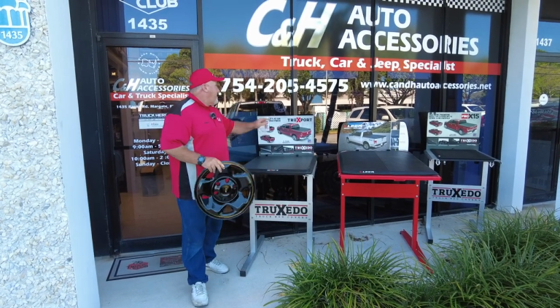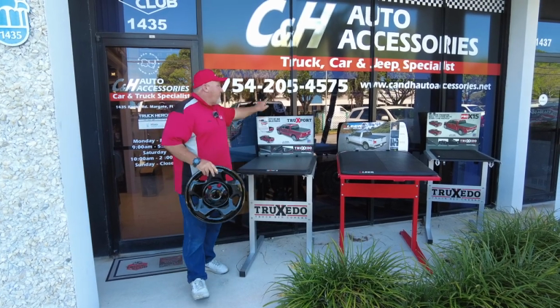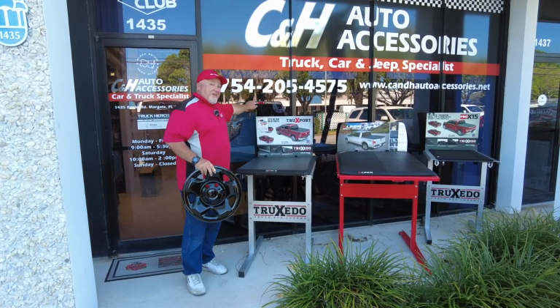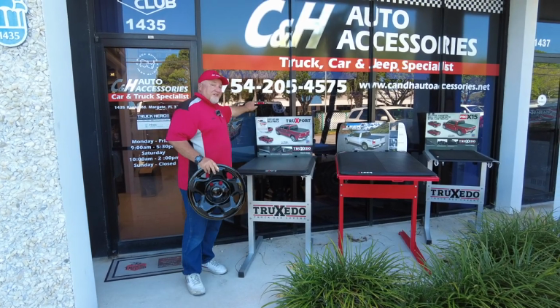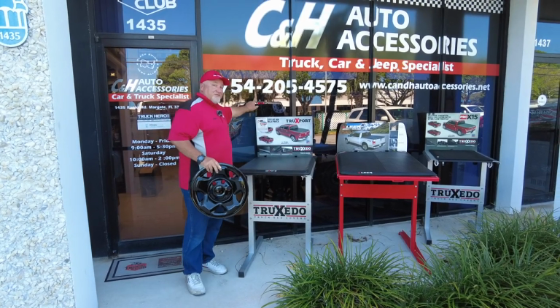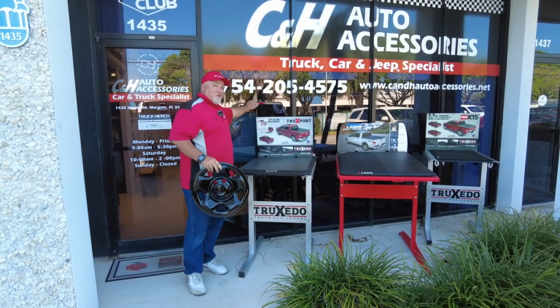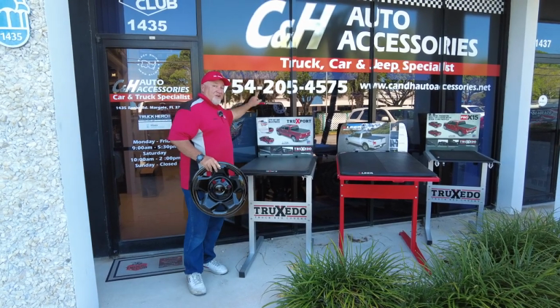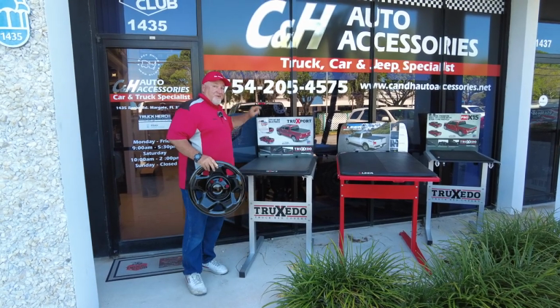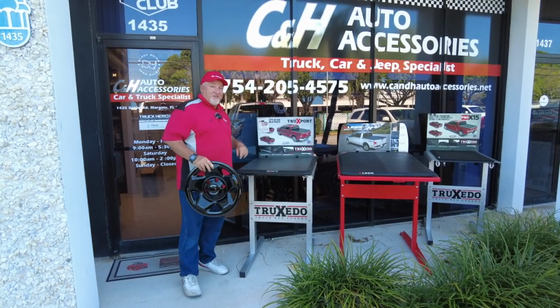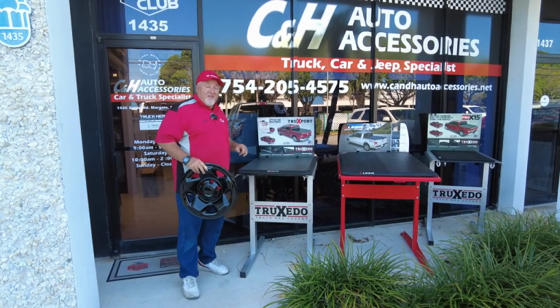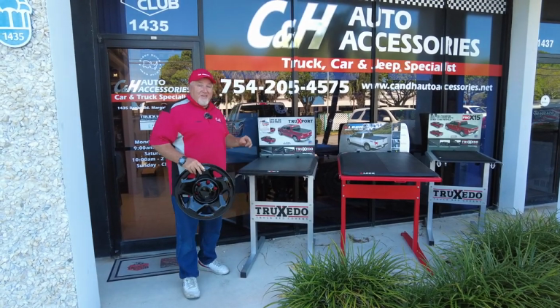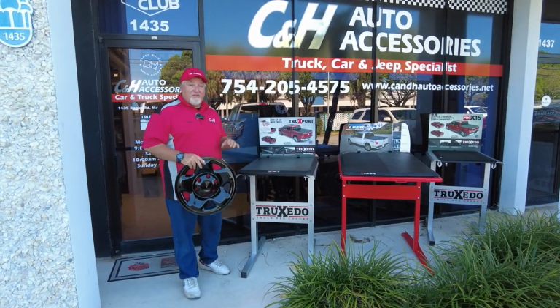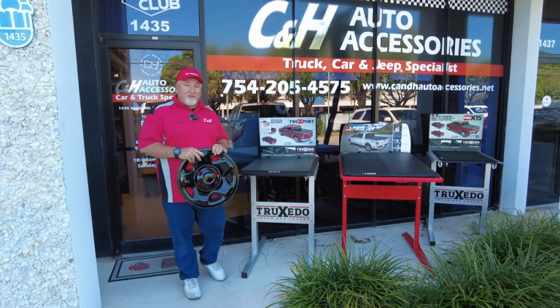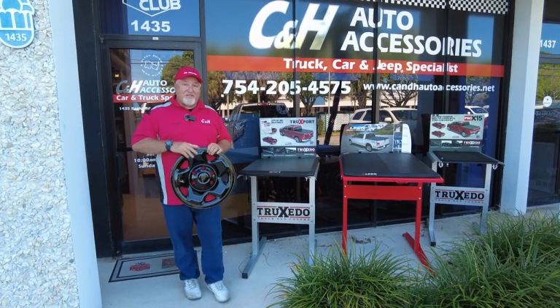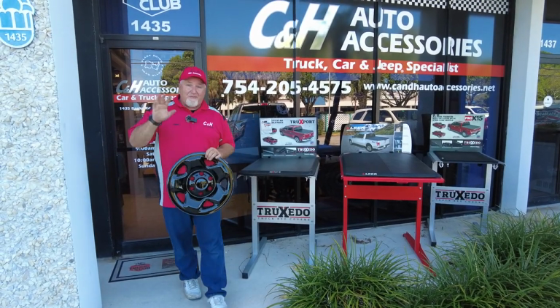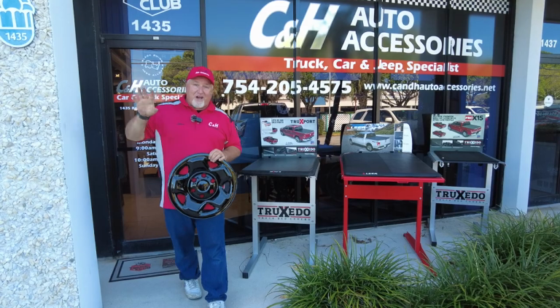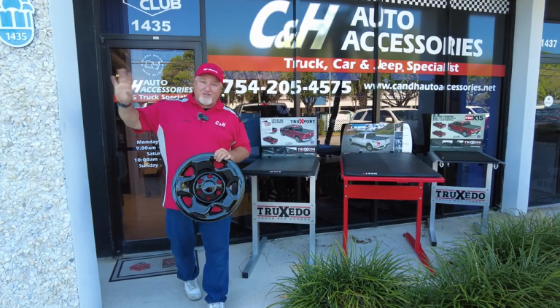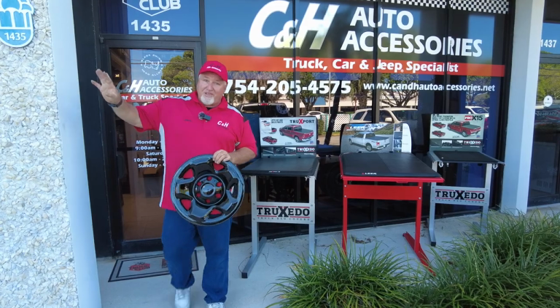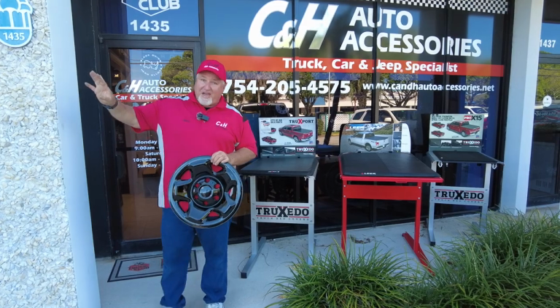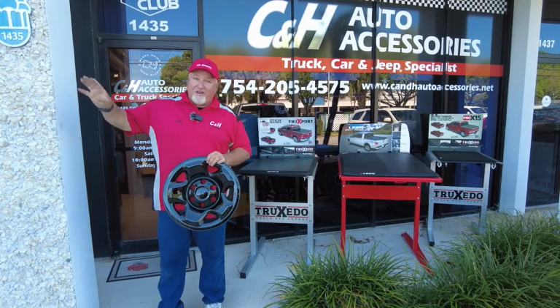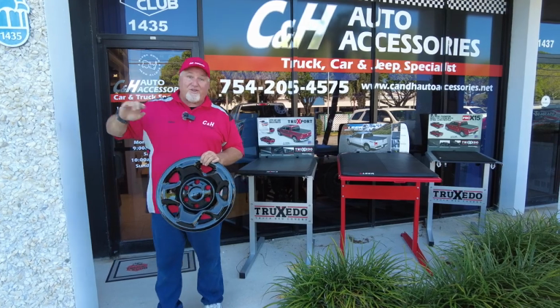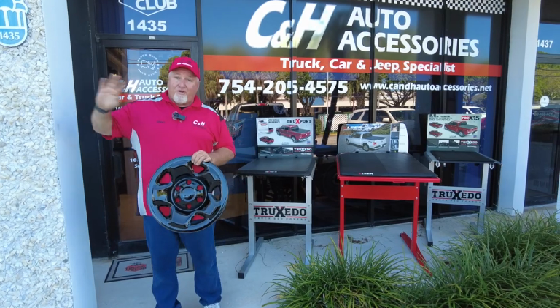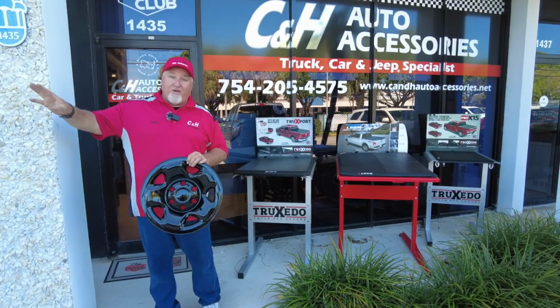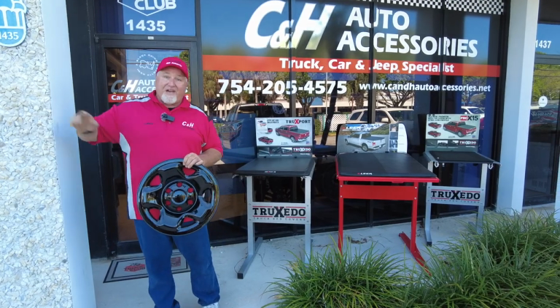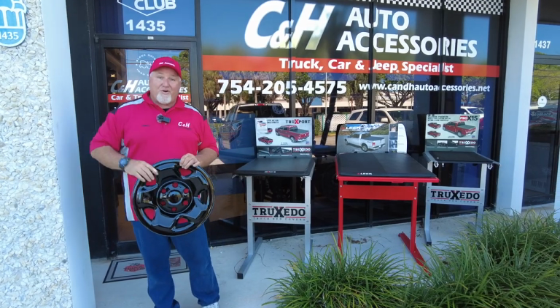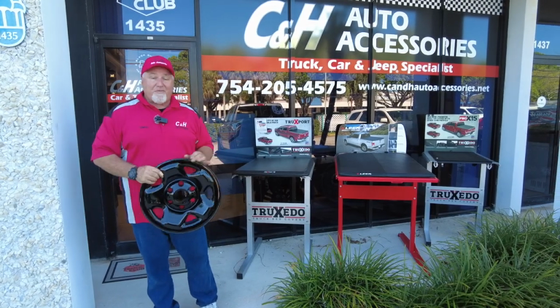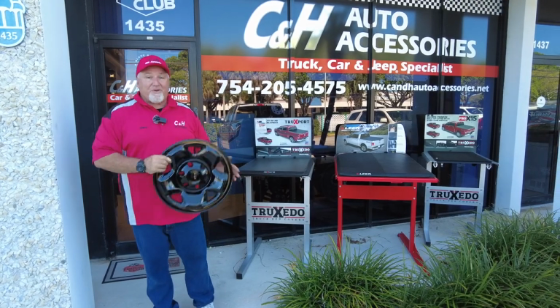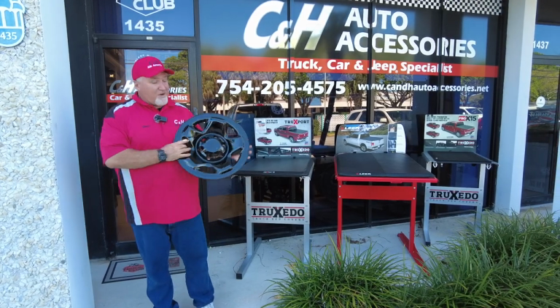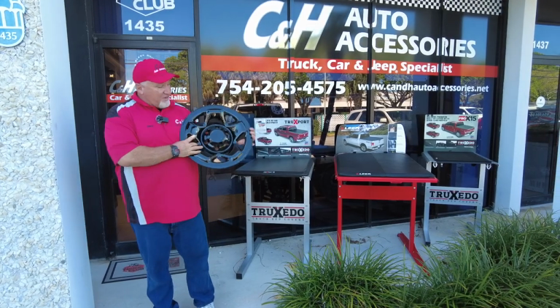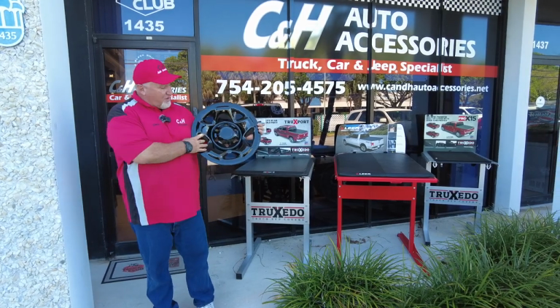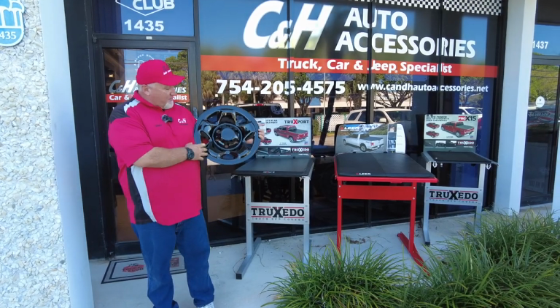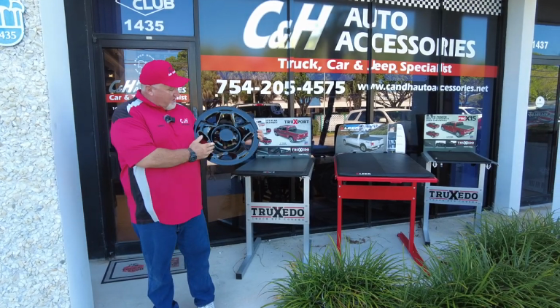That is the store number, so you'll see my box truck in the background. Don't call that phone number. But what am I talking about?